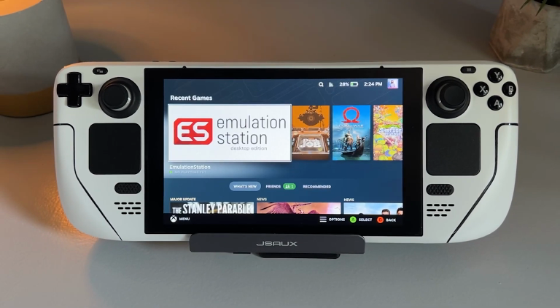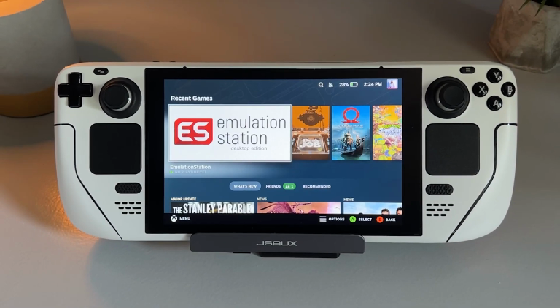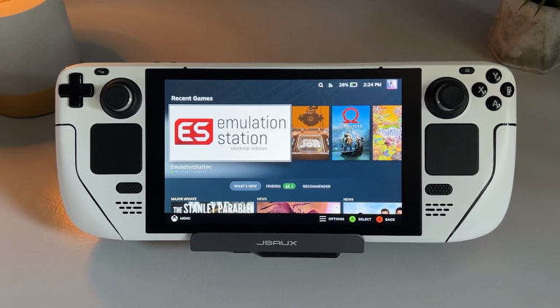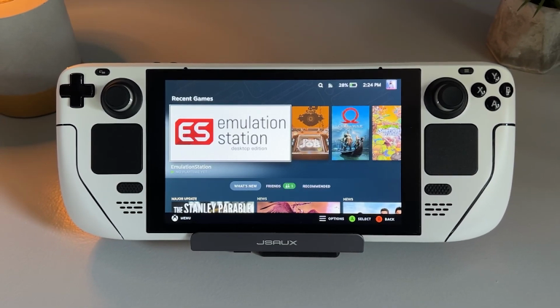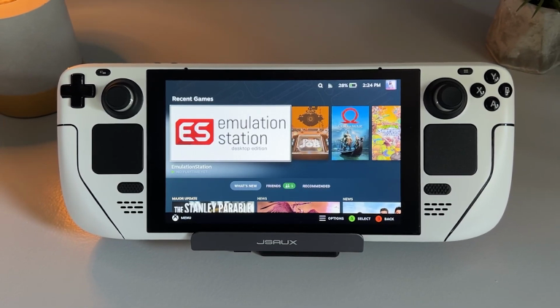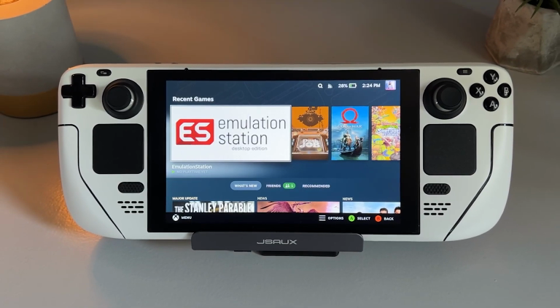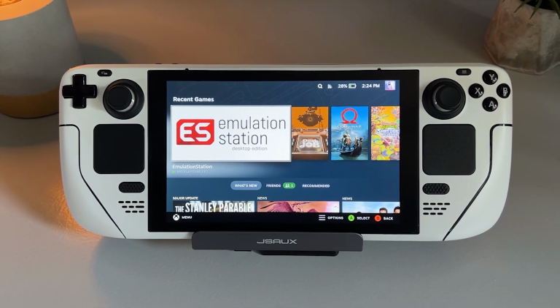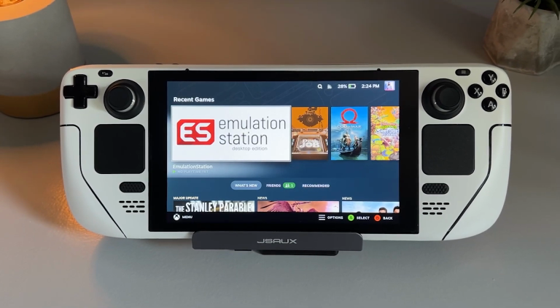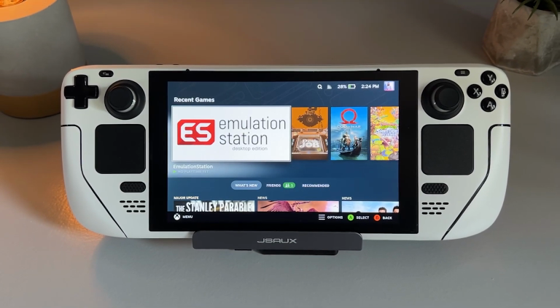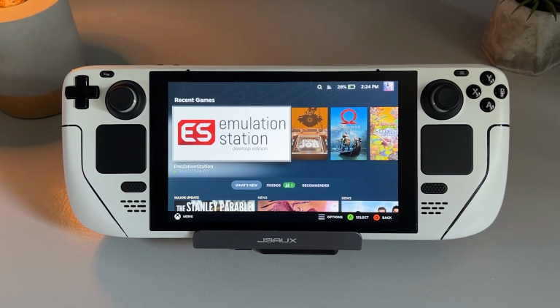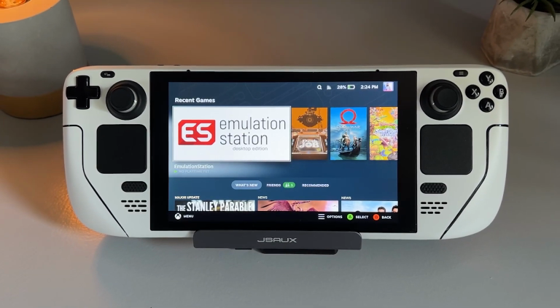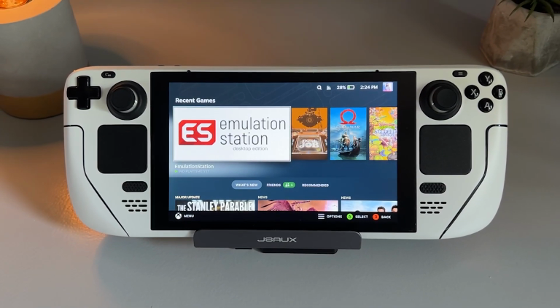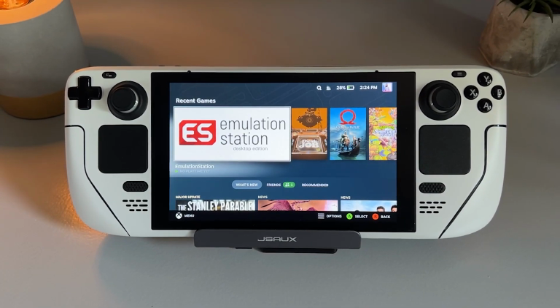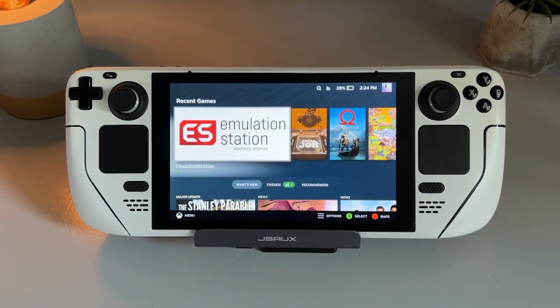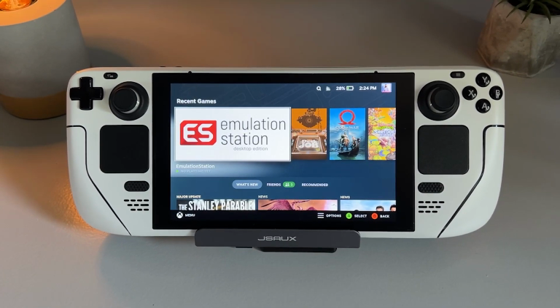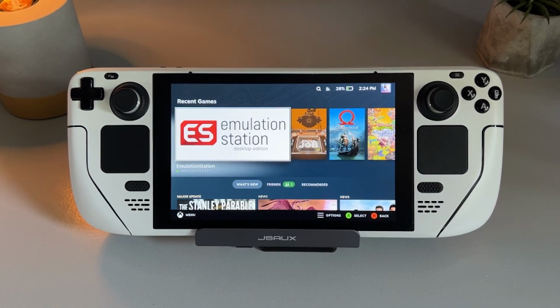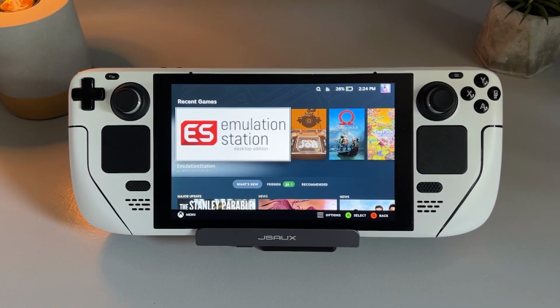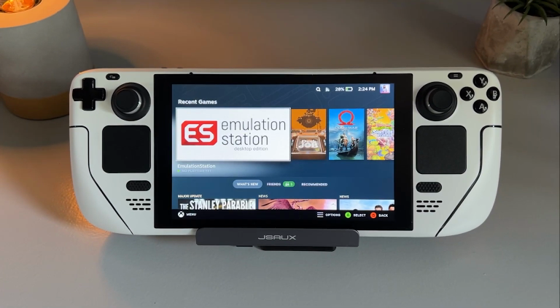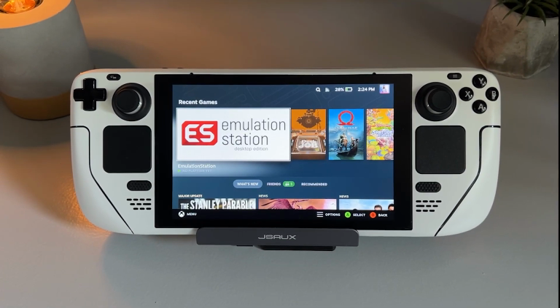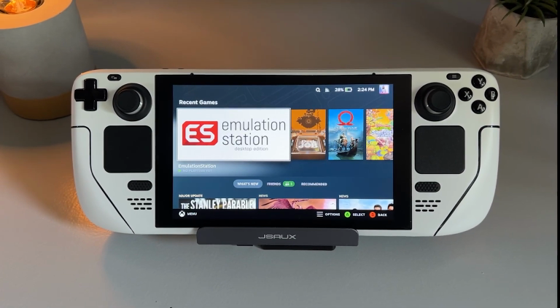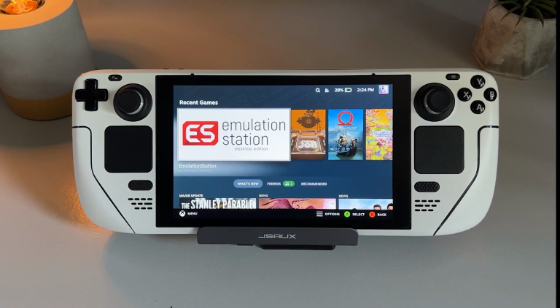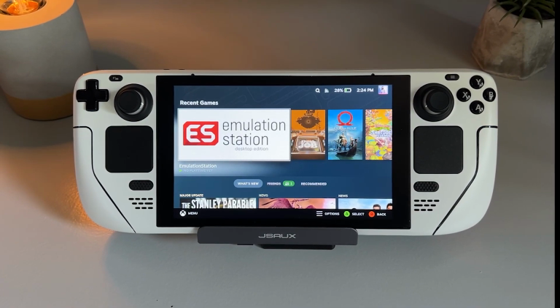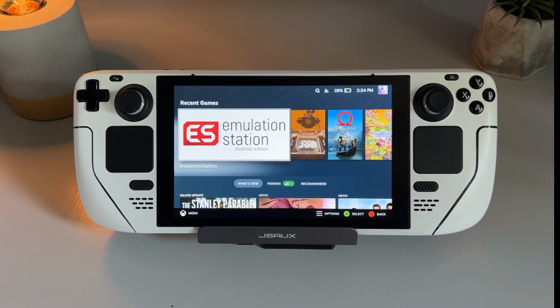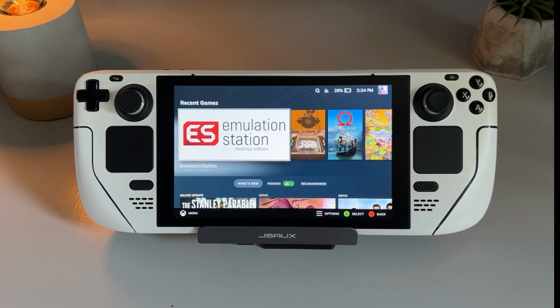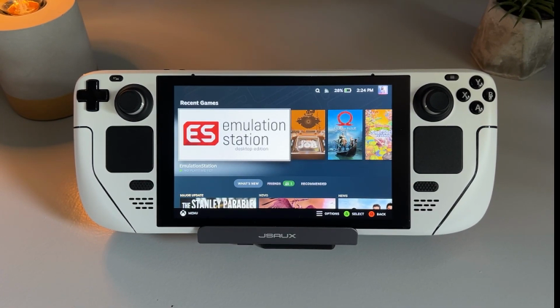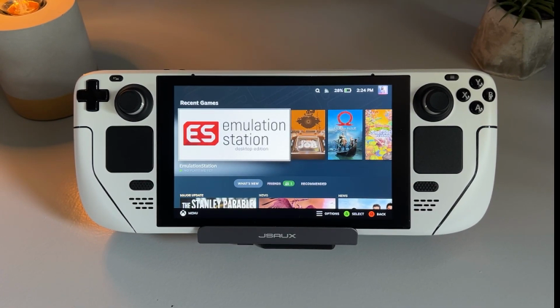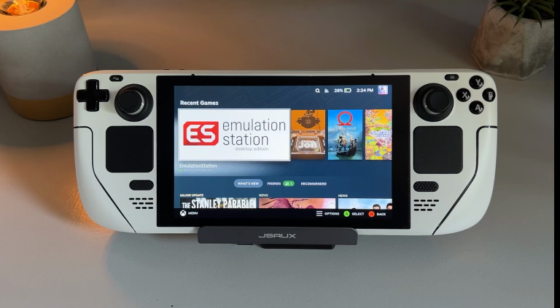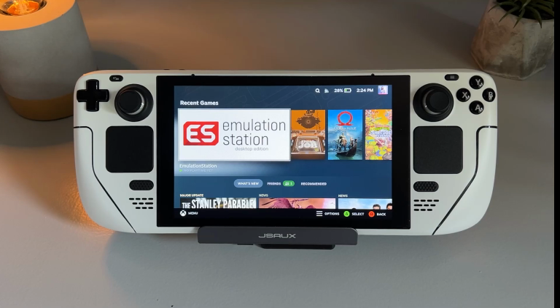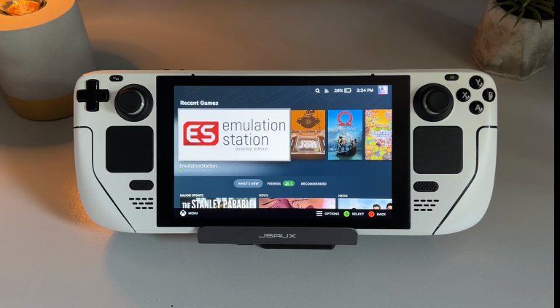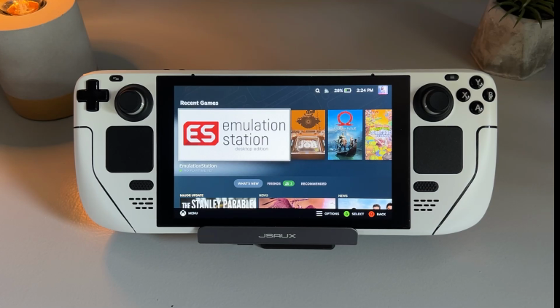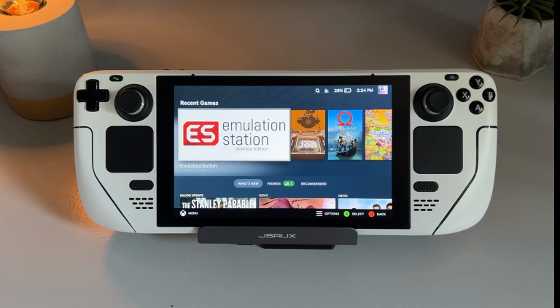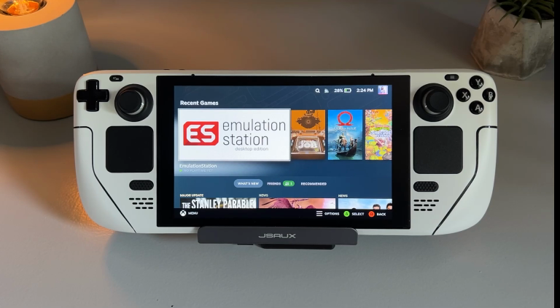Now as I've already said, I've had my Steam Deck for about three months now, and this is my review.